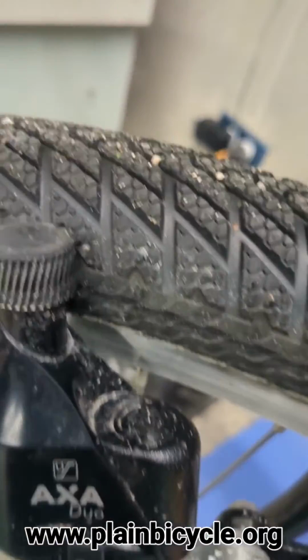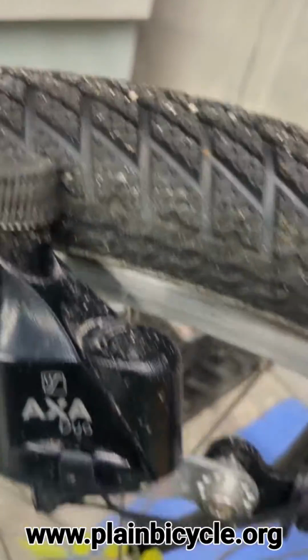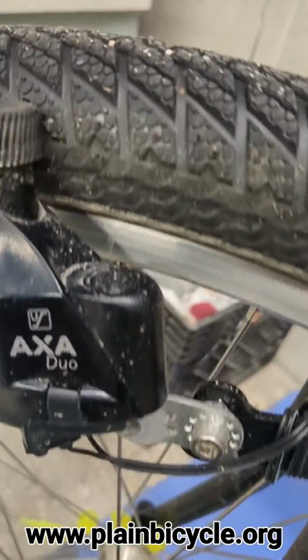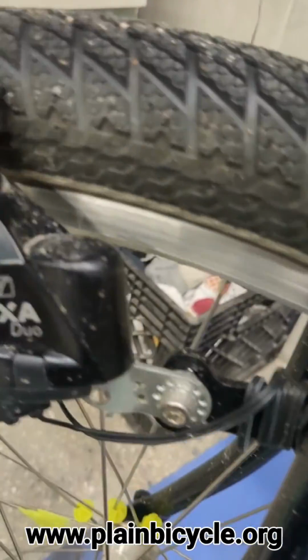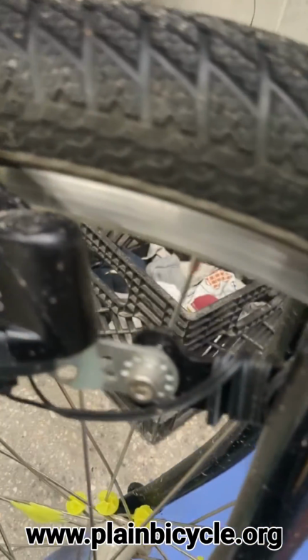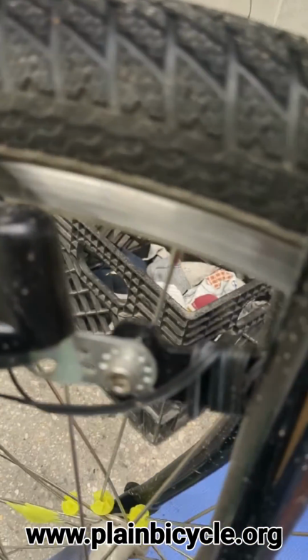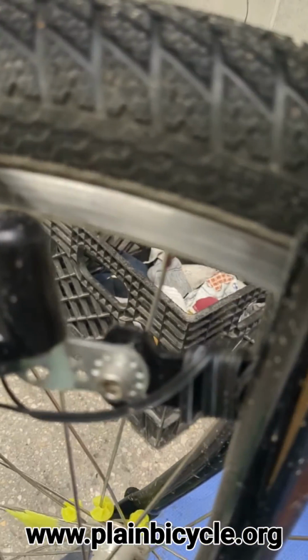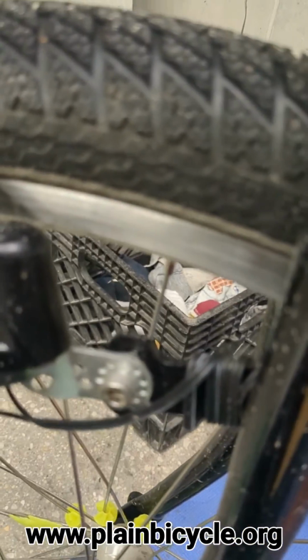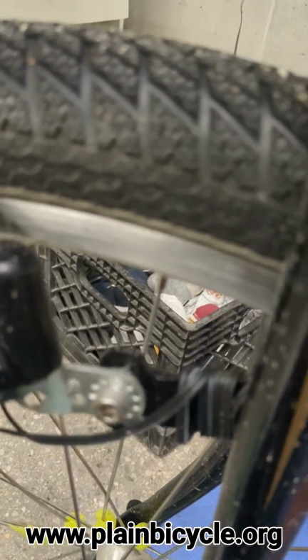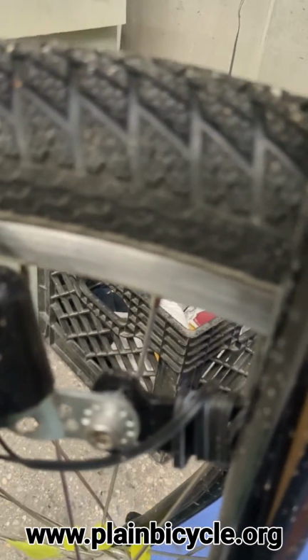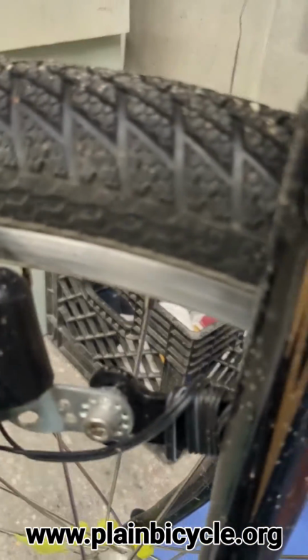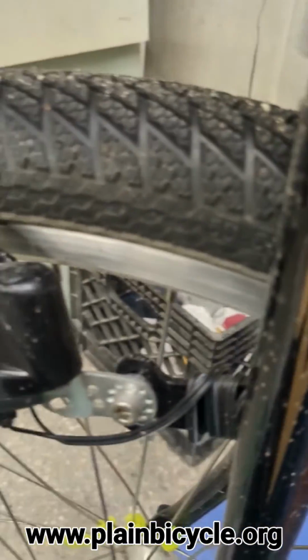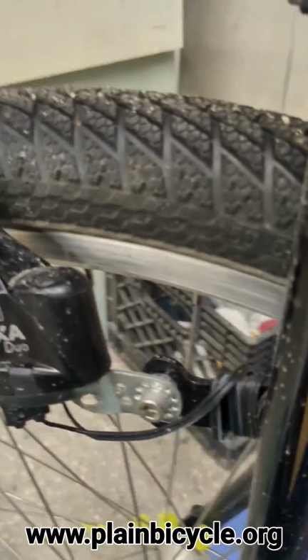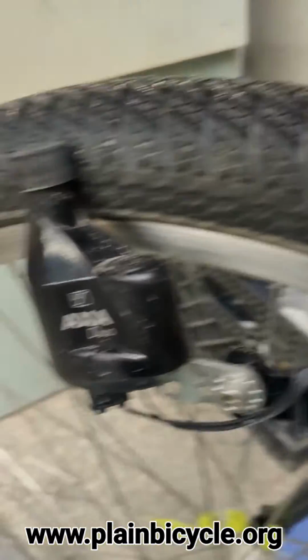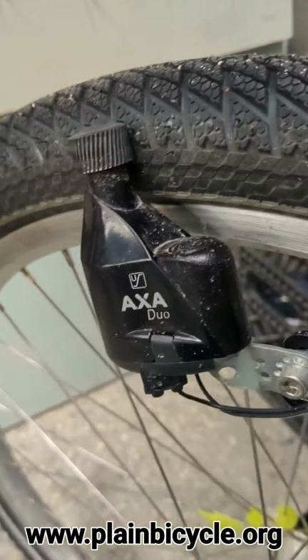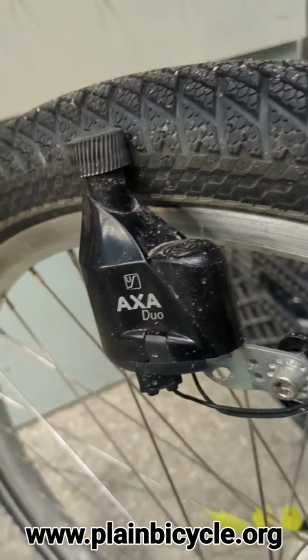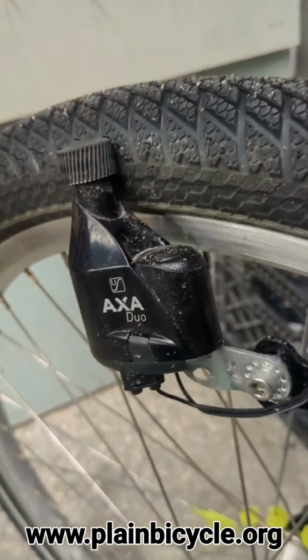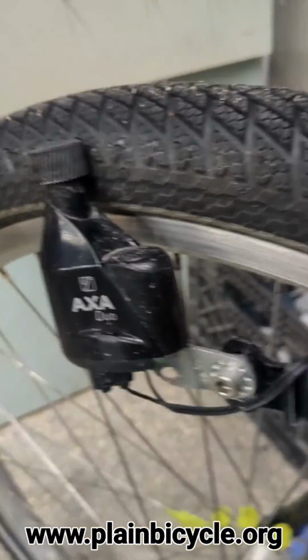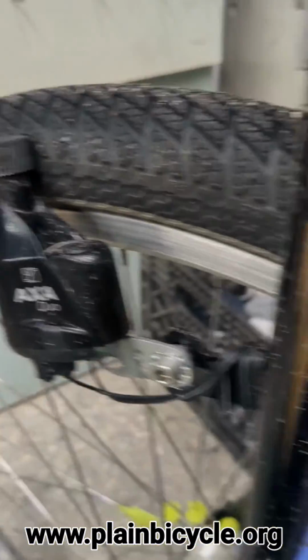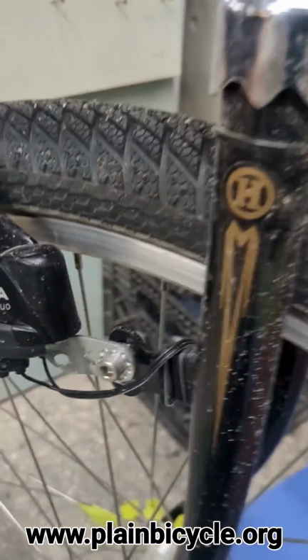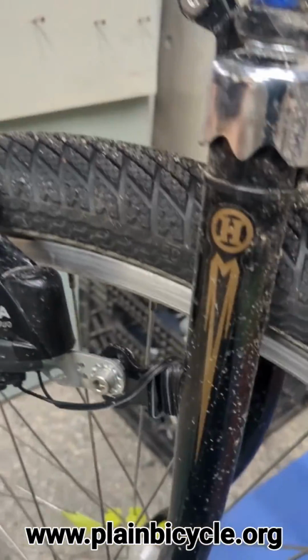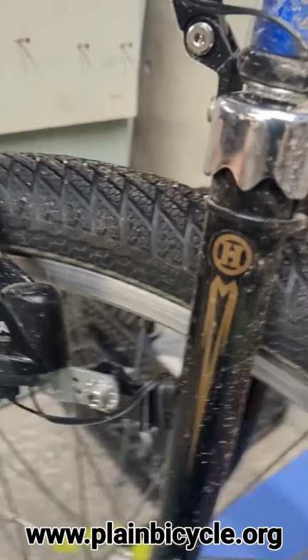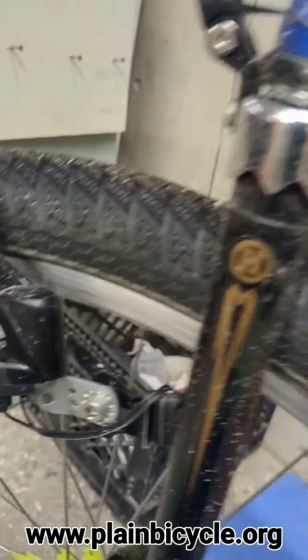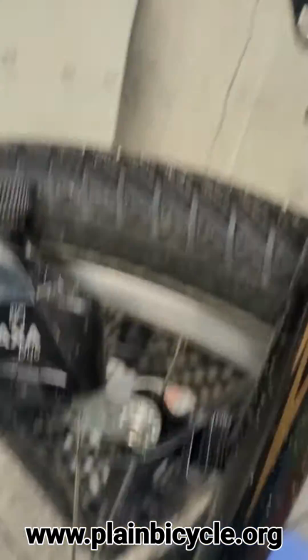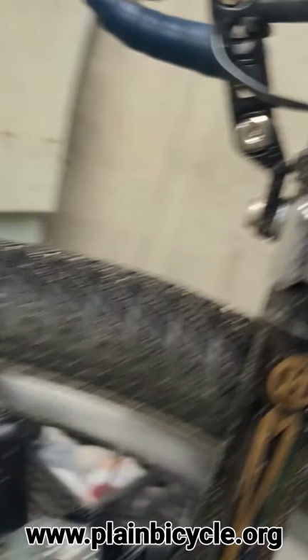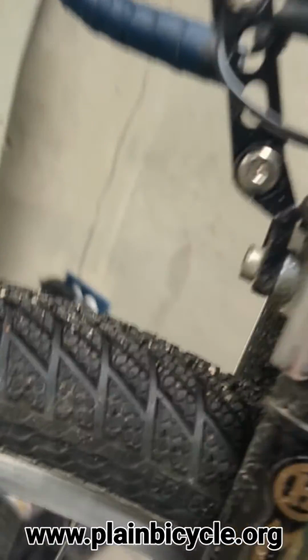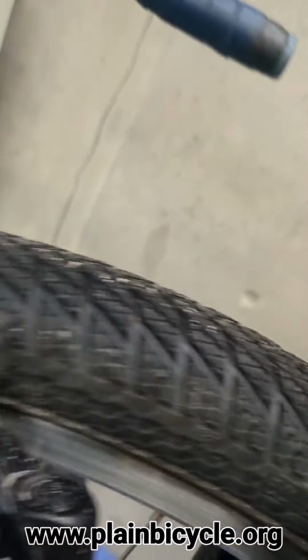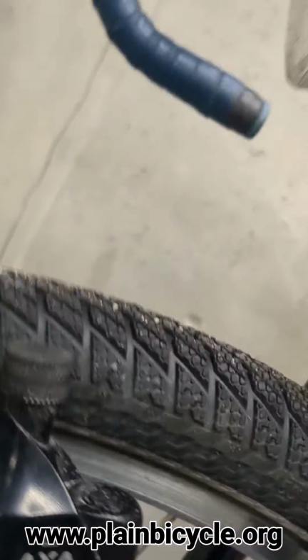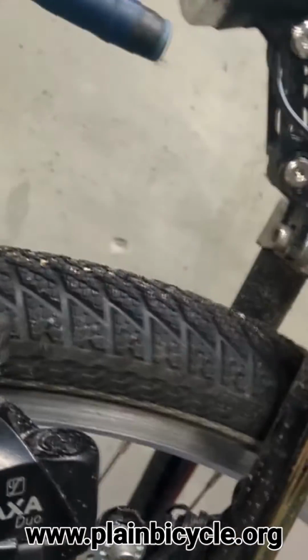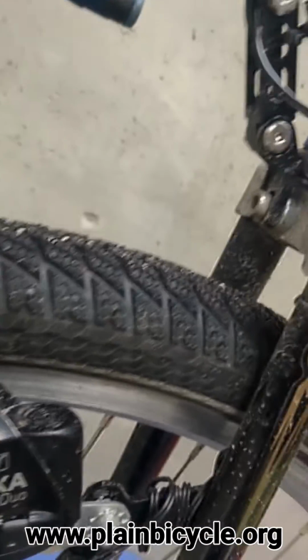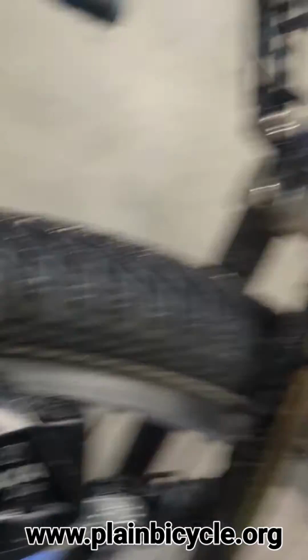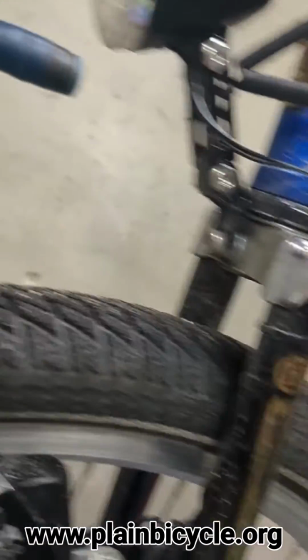The roller is sitting on the tire there and we want to give it a spin. Here's the front light.